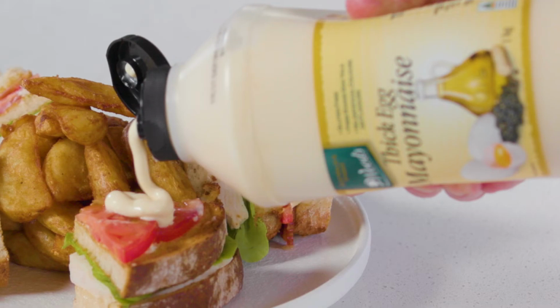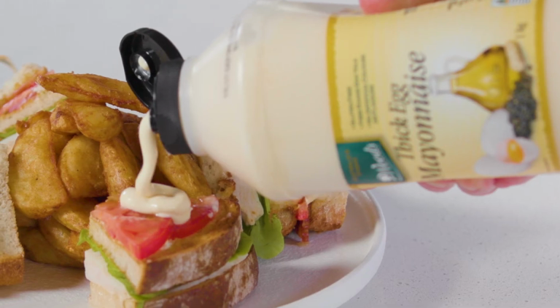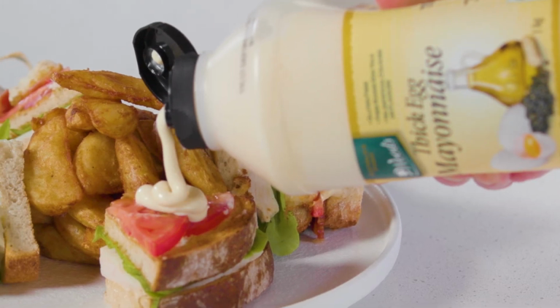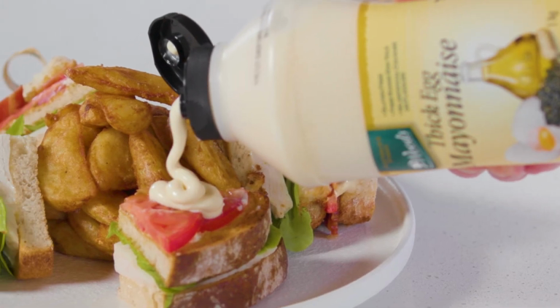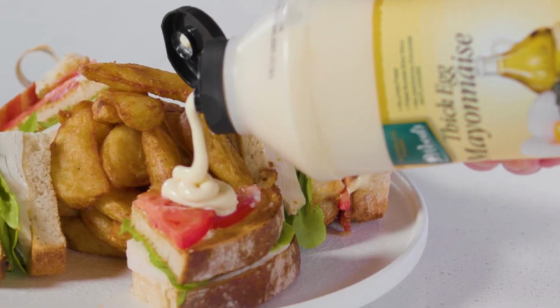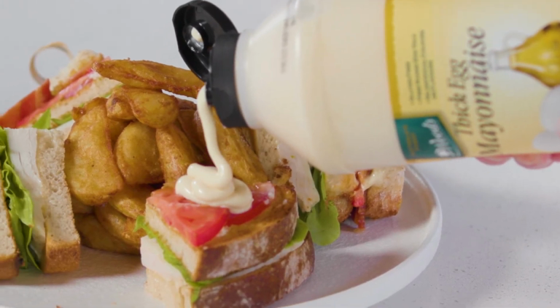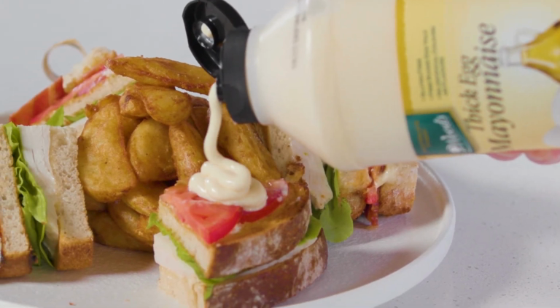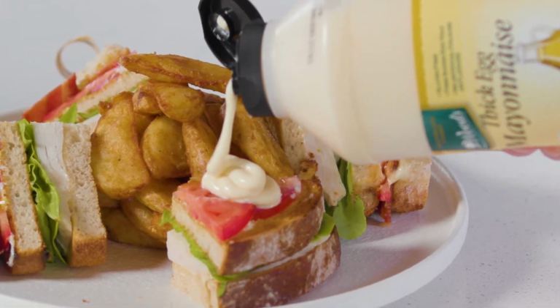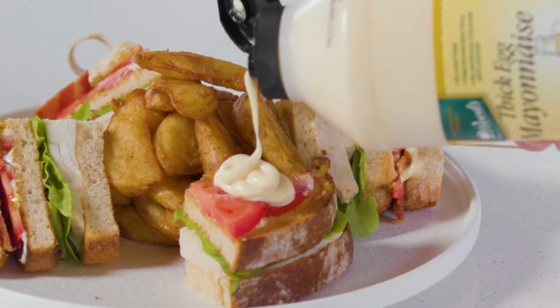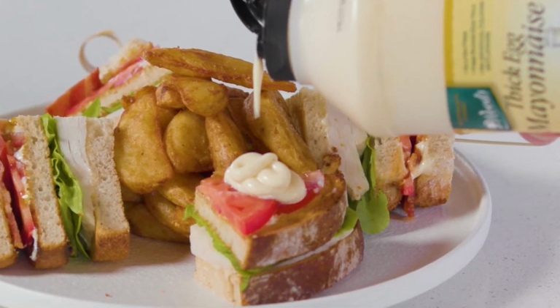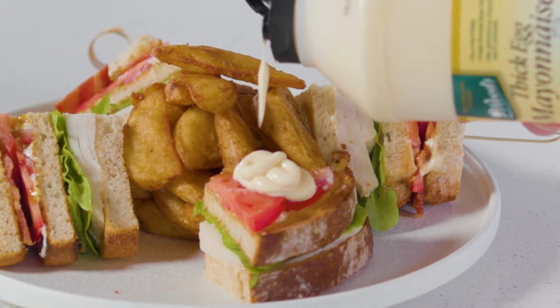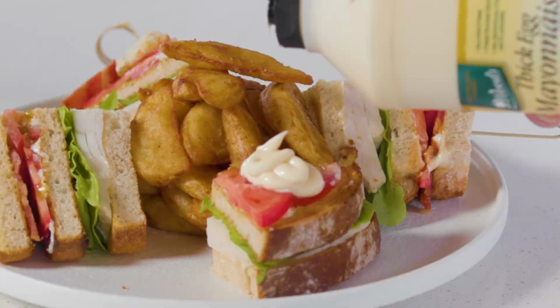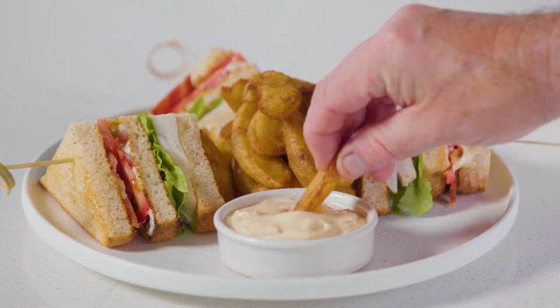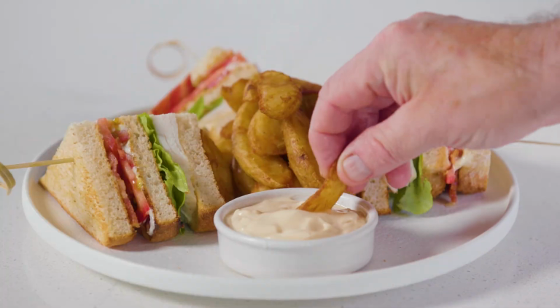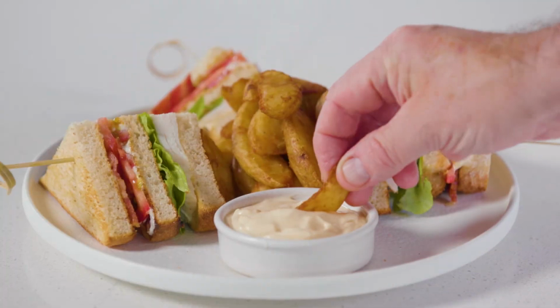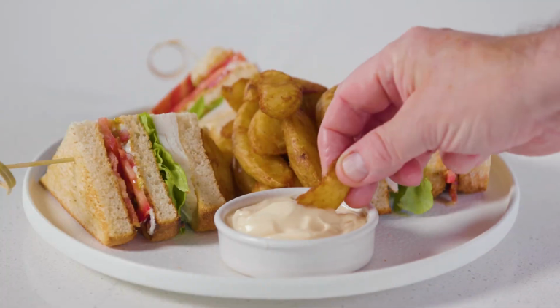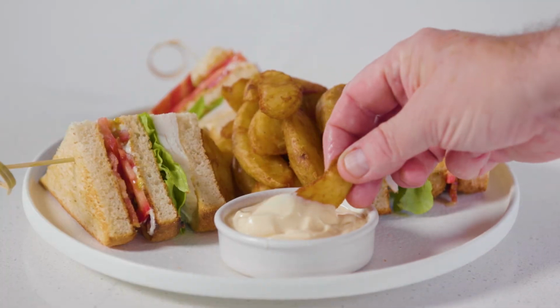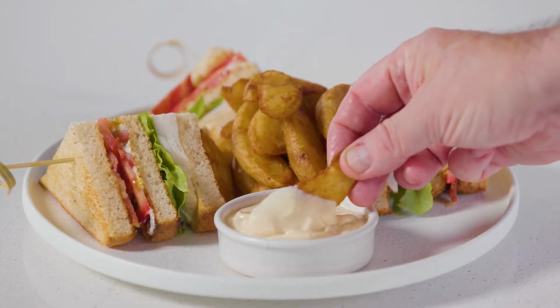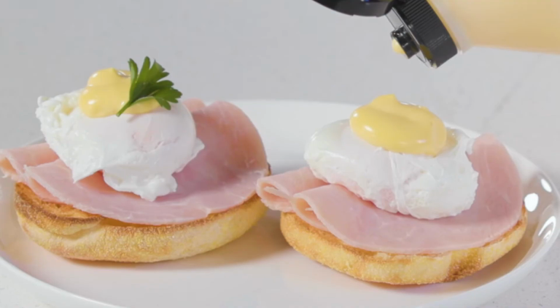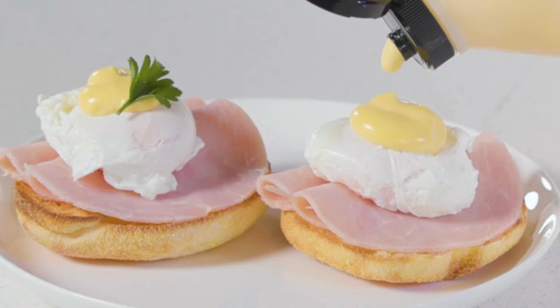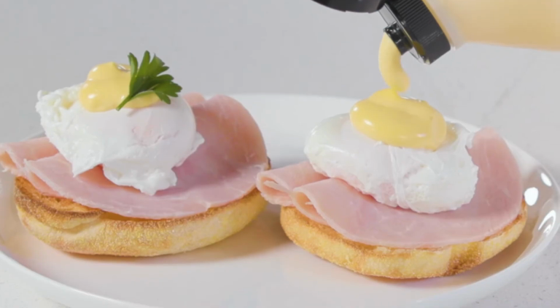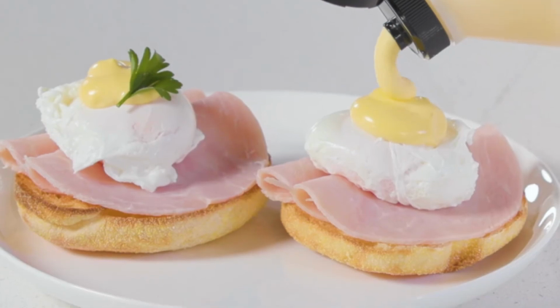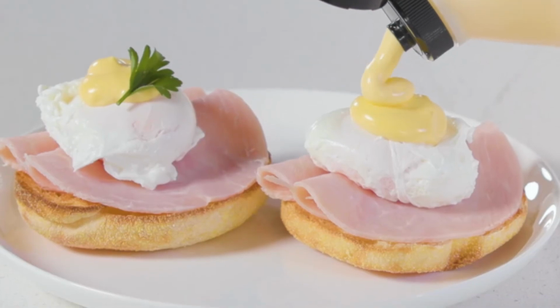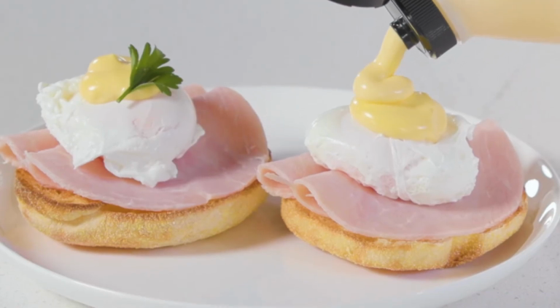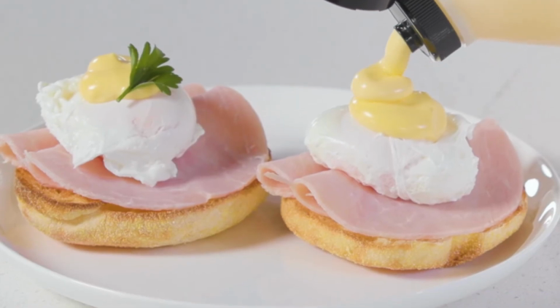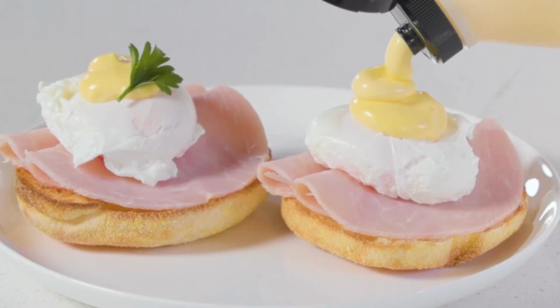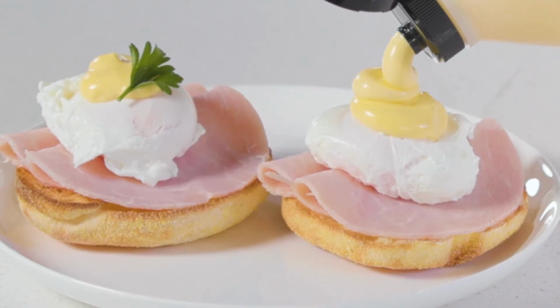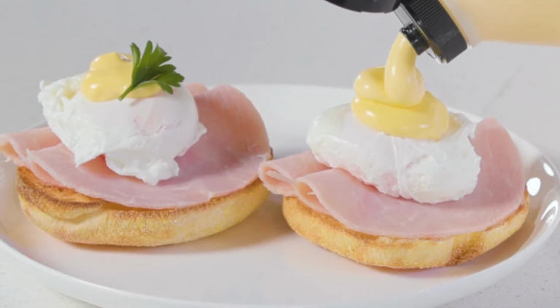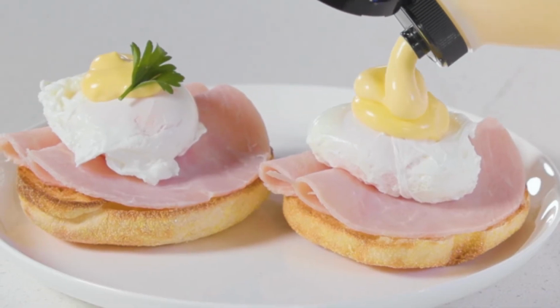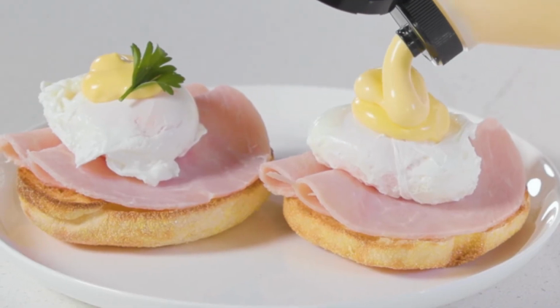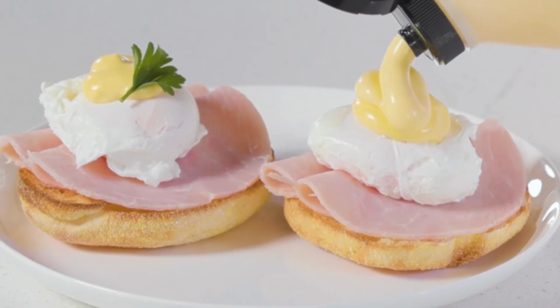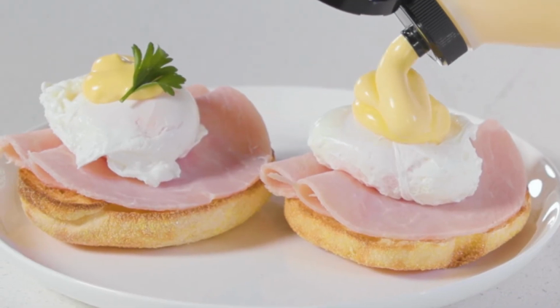Perfect for club sandwiches and wedges. Hollandaise is amazing on eggs benedict.